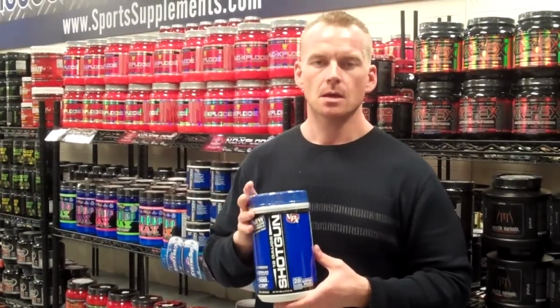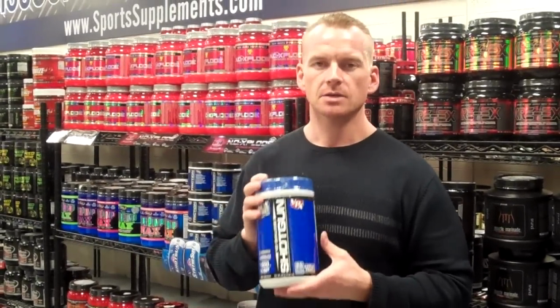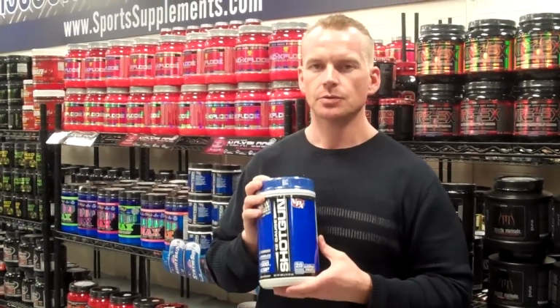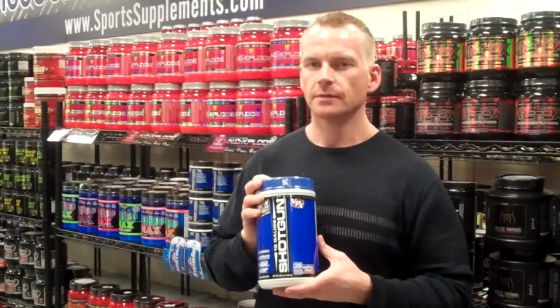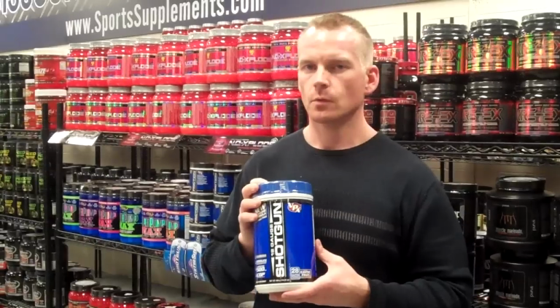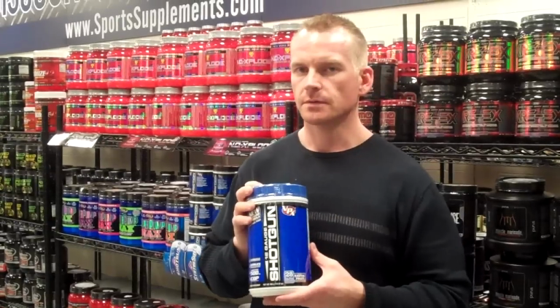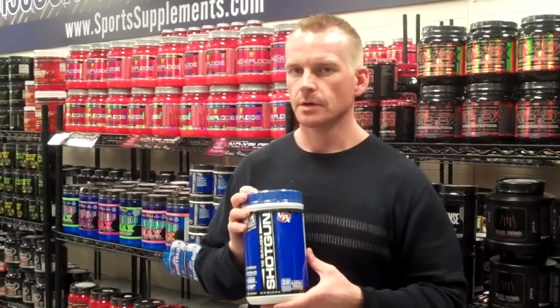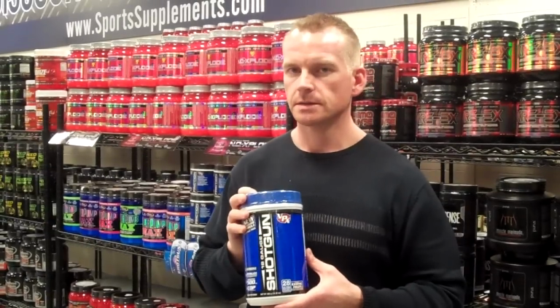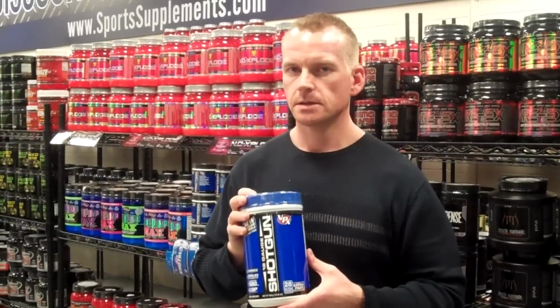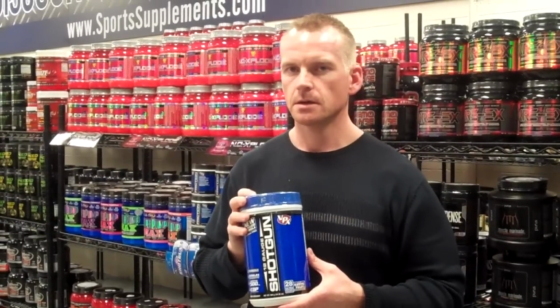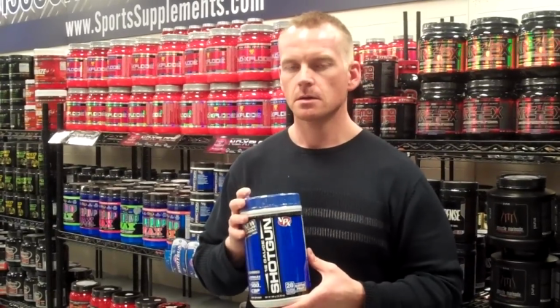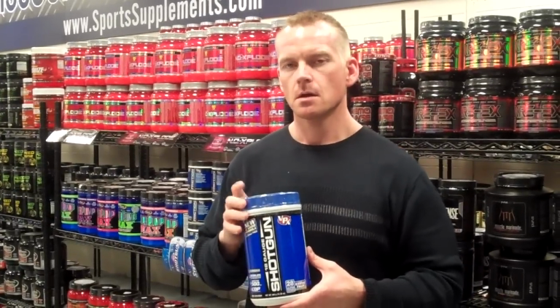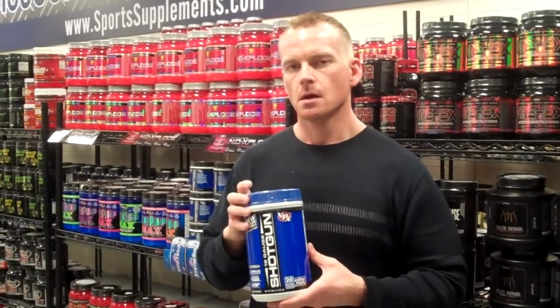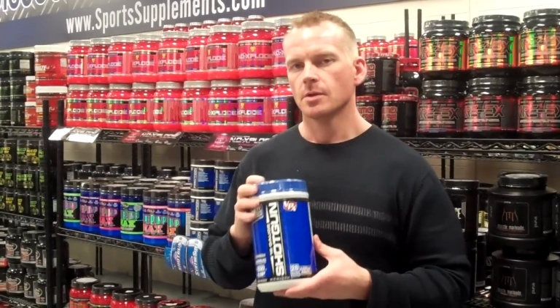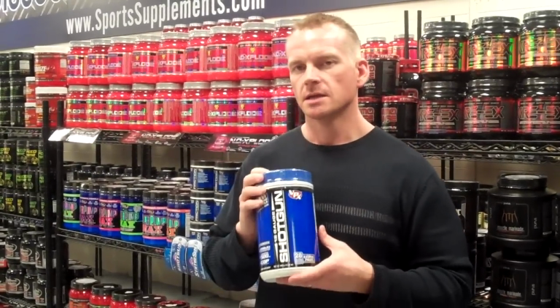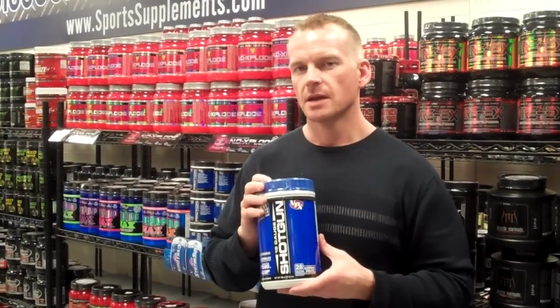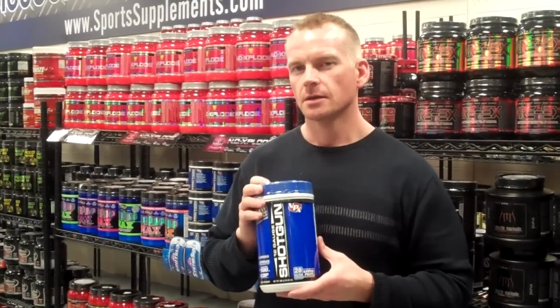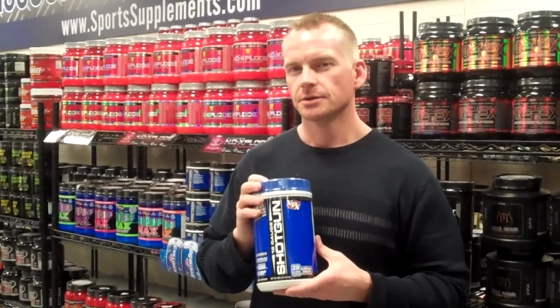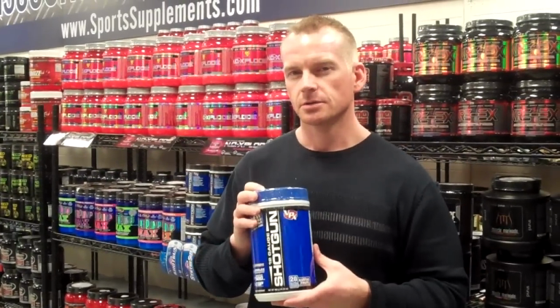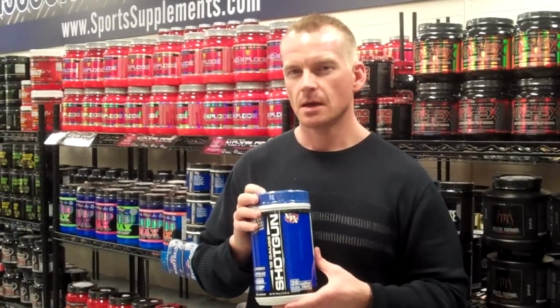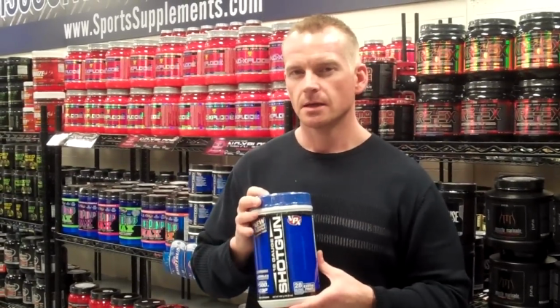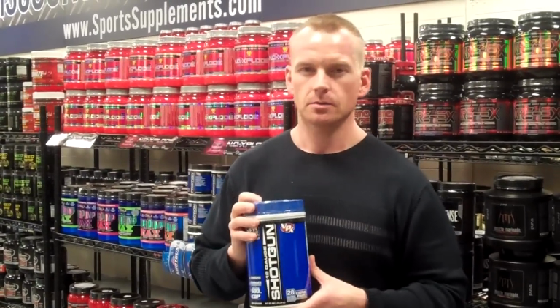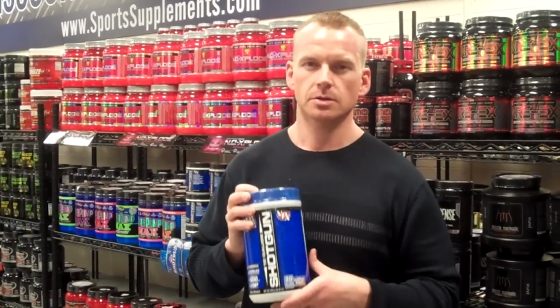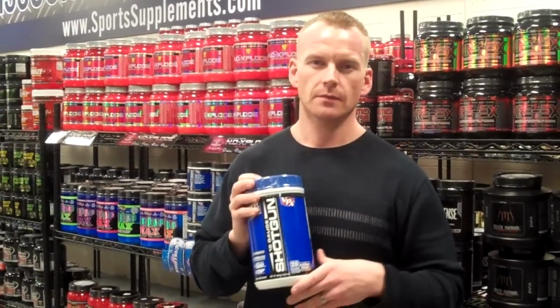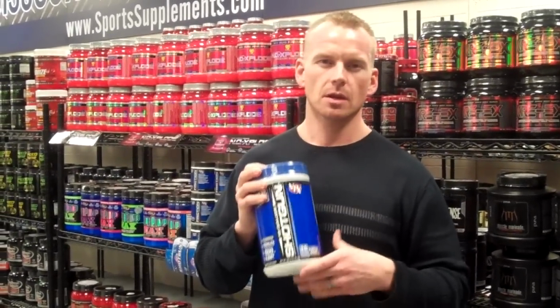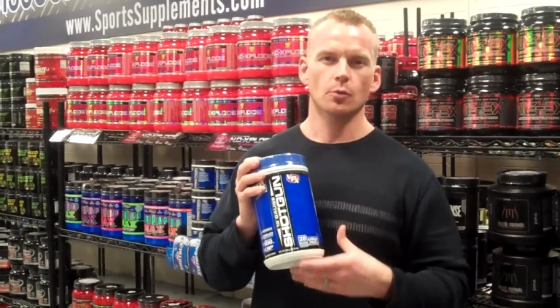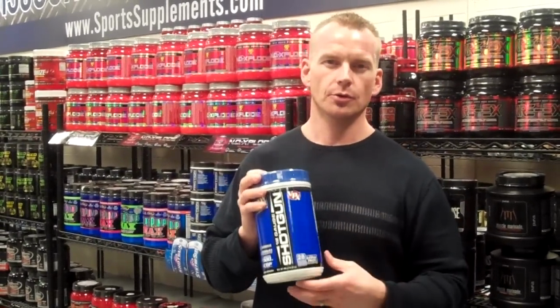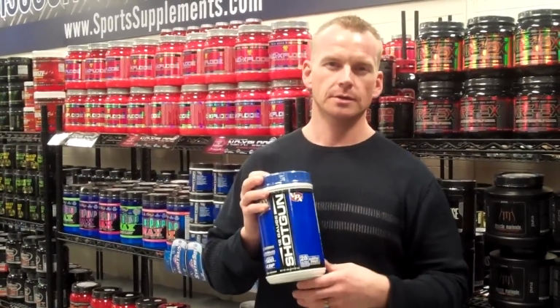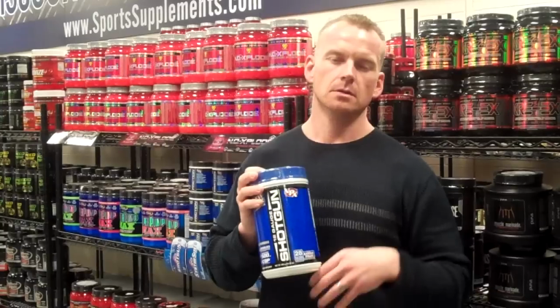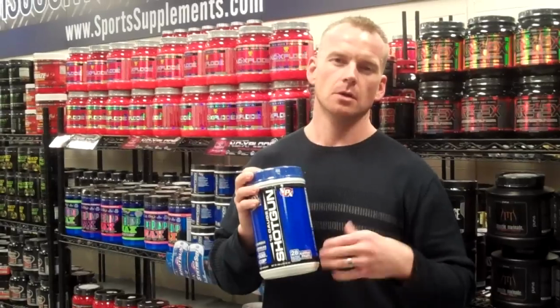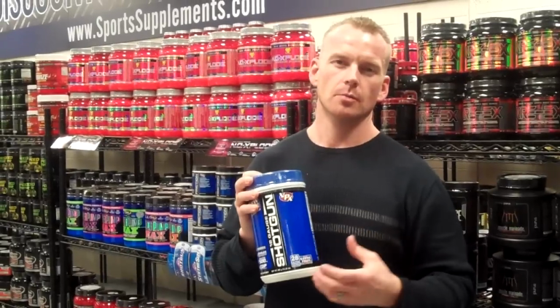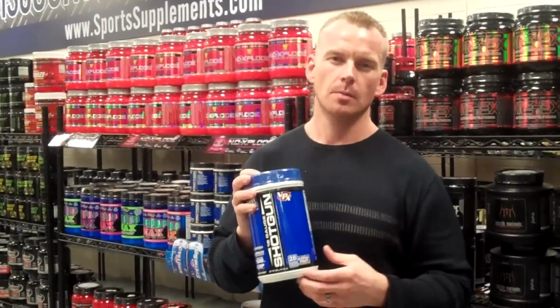It has three different forms of creatine in here. It has beta-alanine and citrulline malate, which is going to give you a lot more endurance under pump.